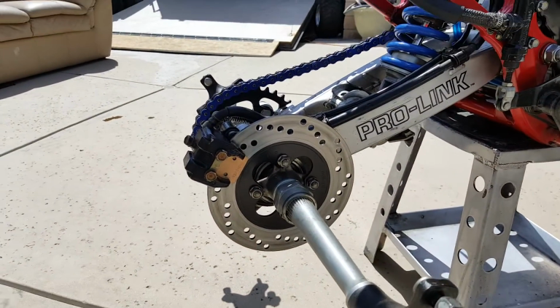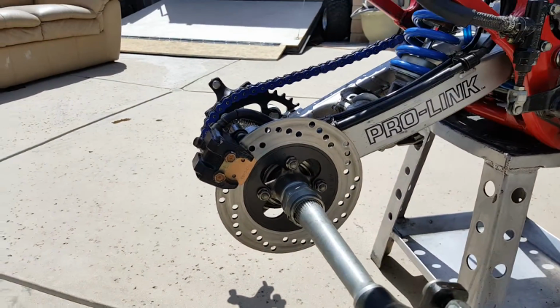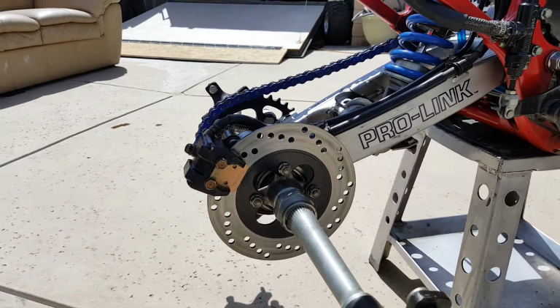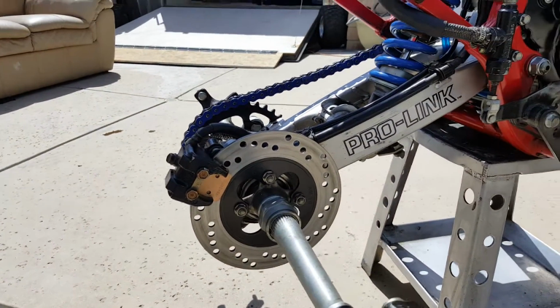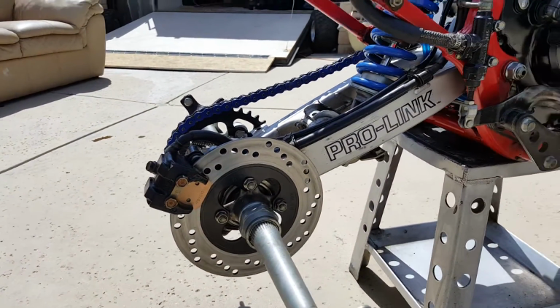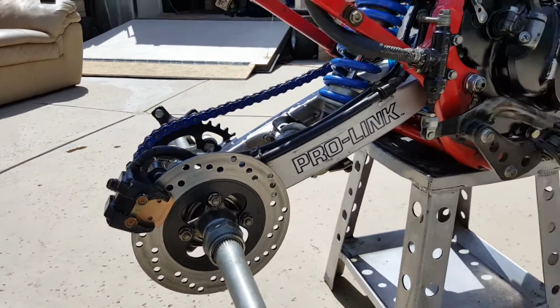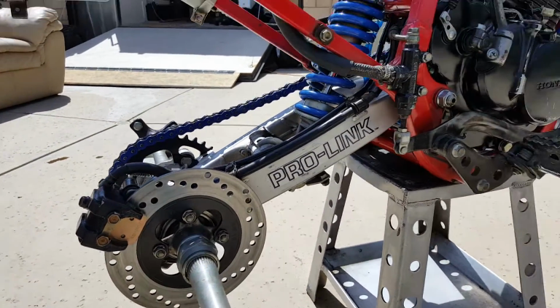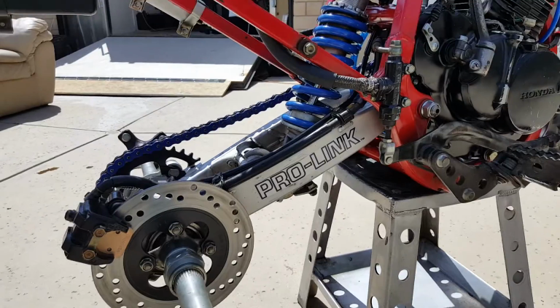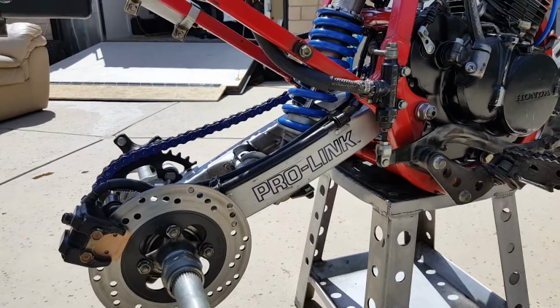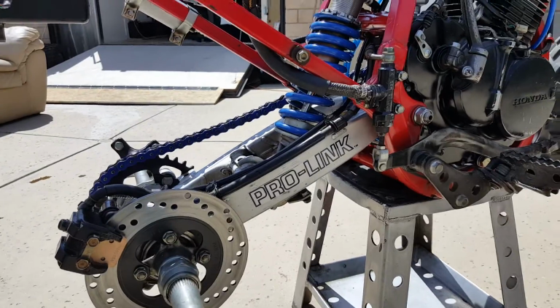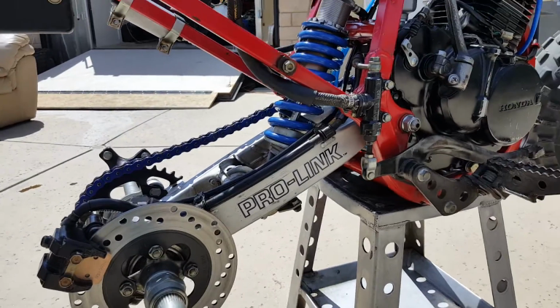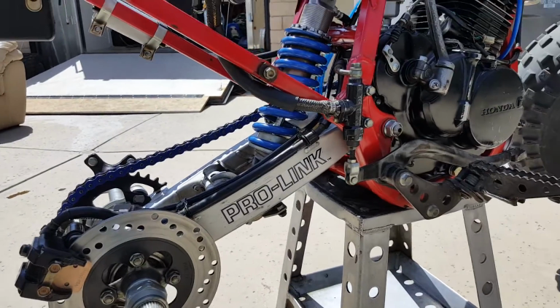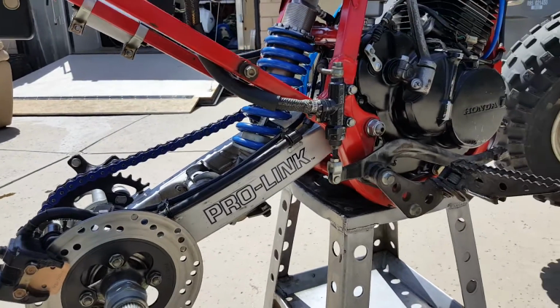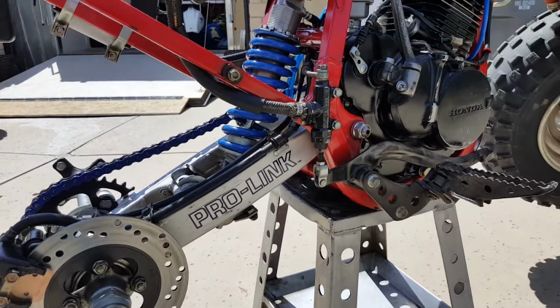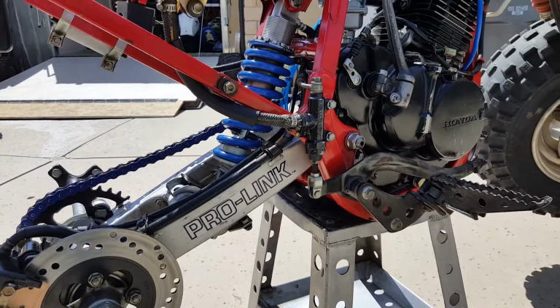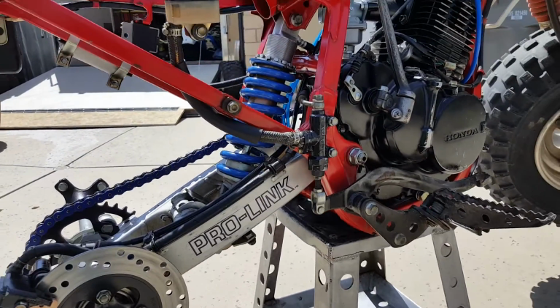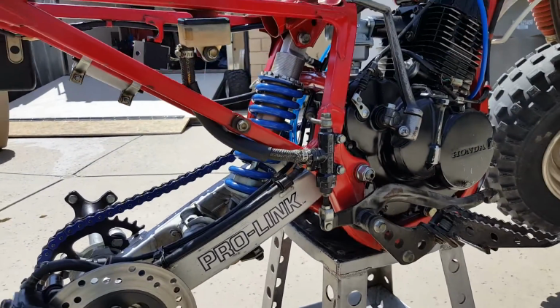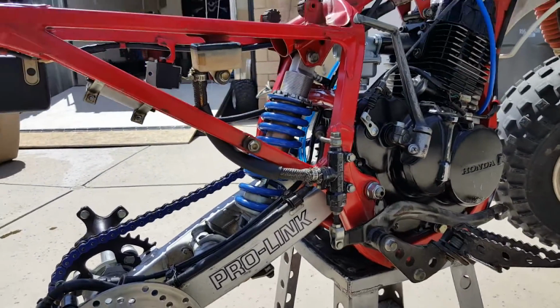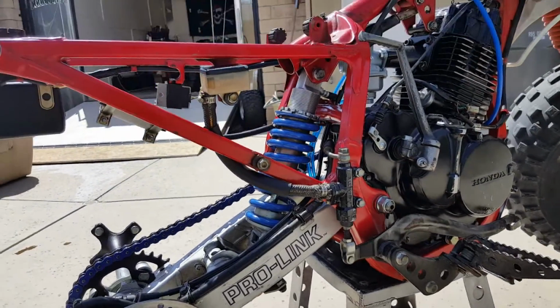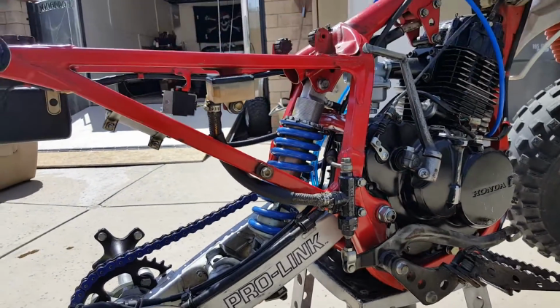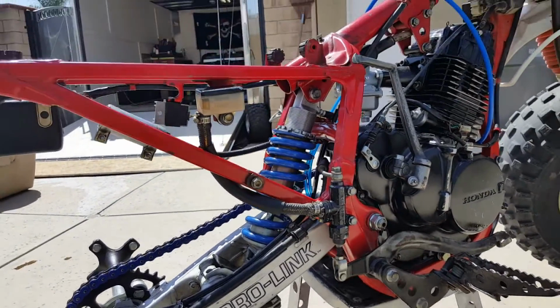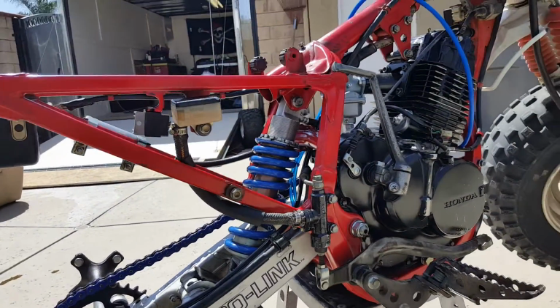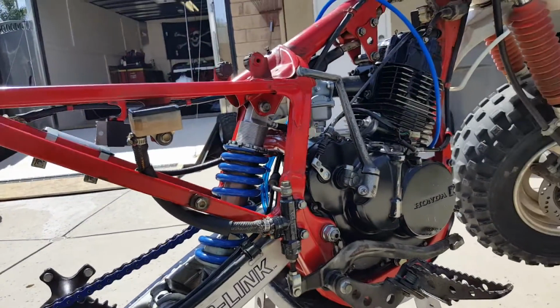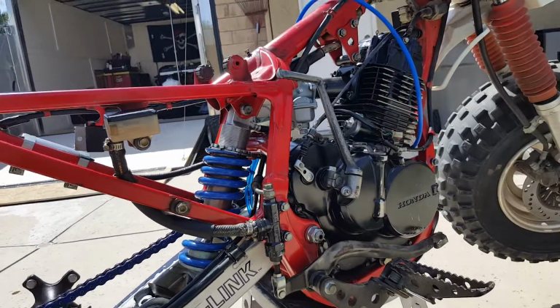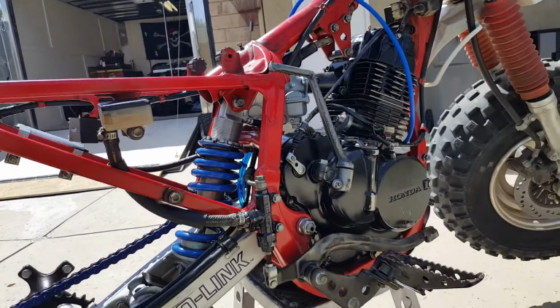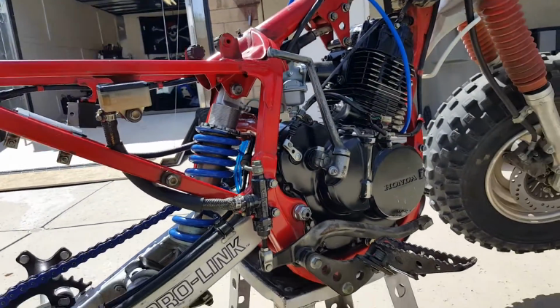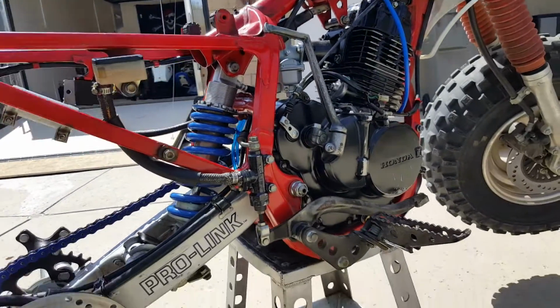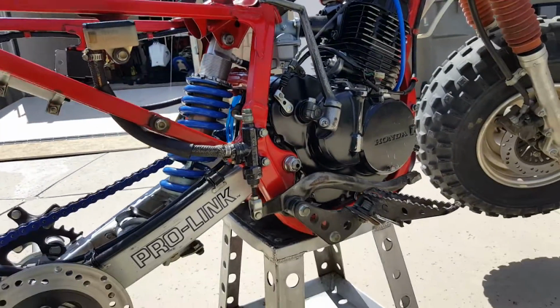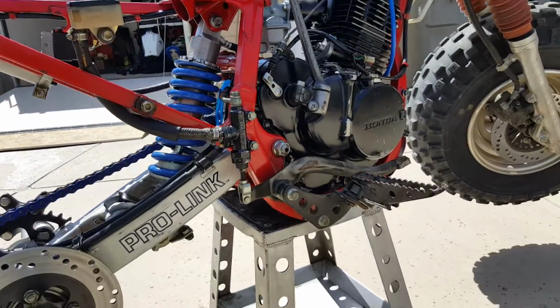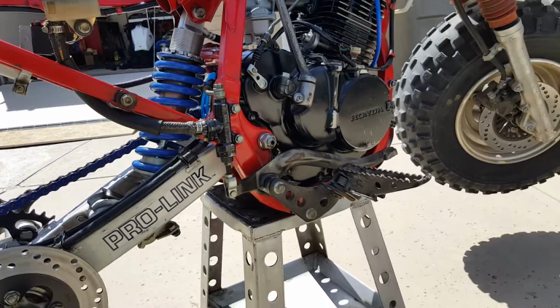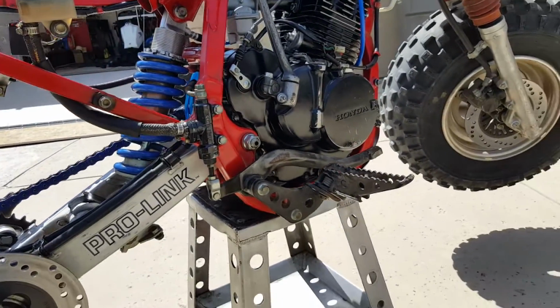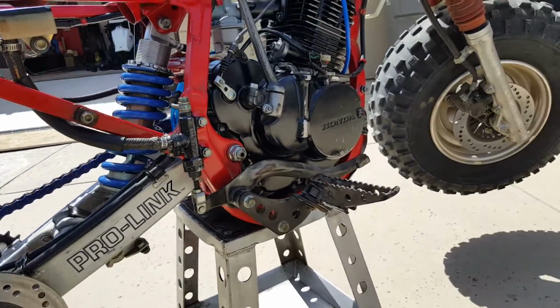Disc is still in pretty good shape. I got the brakes bled, all back on.